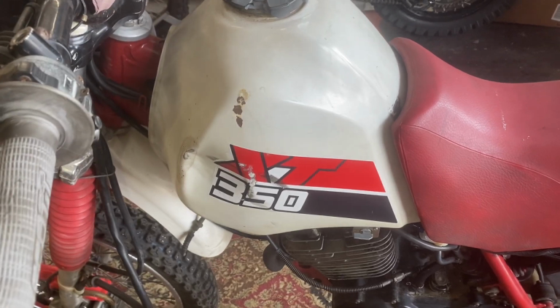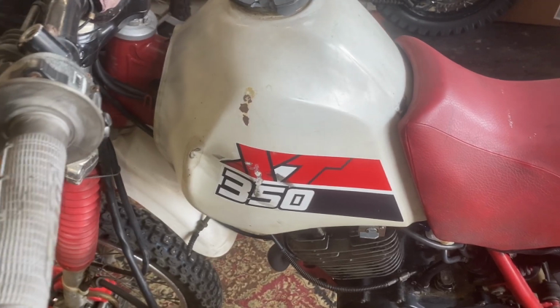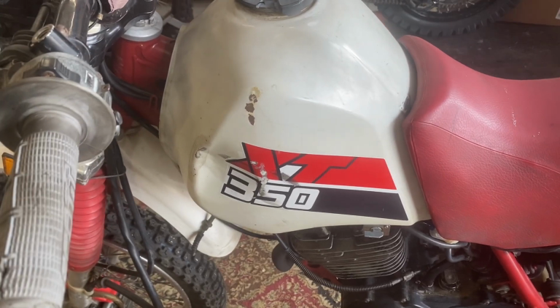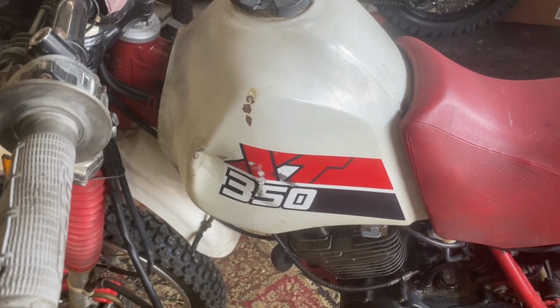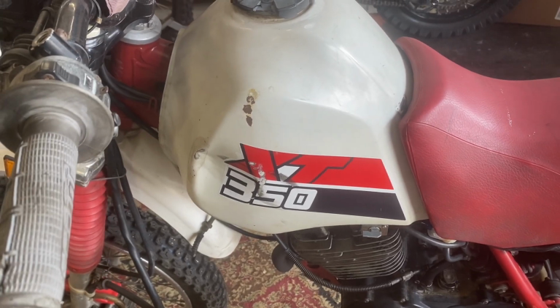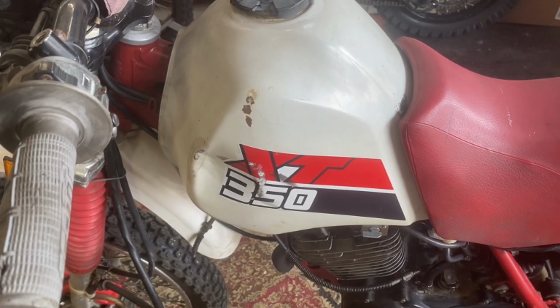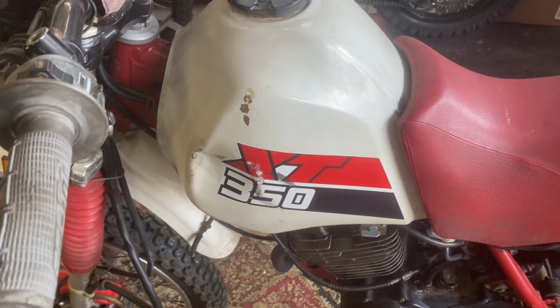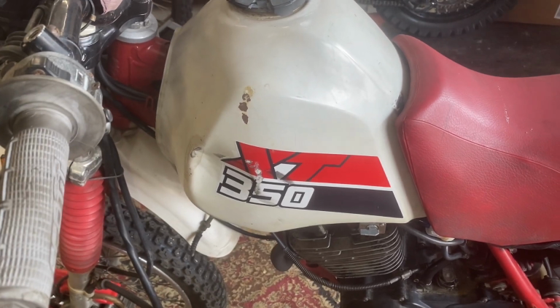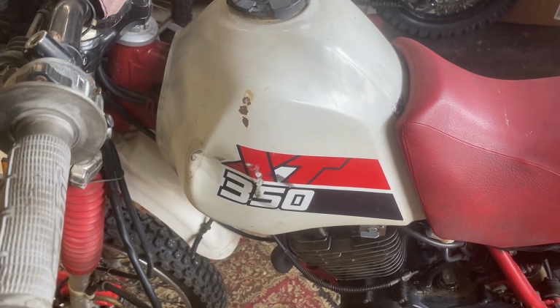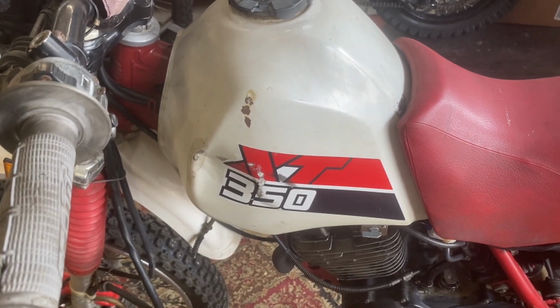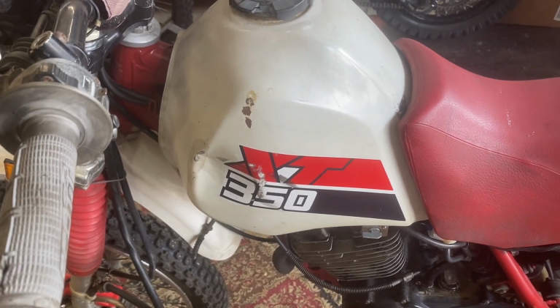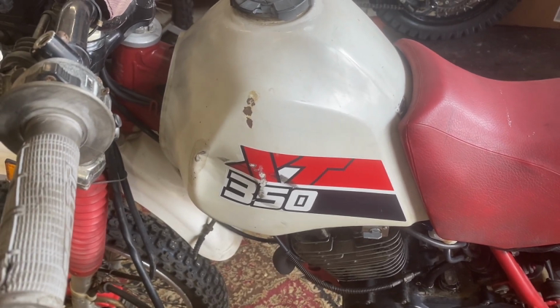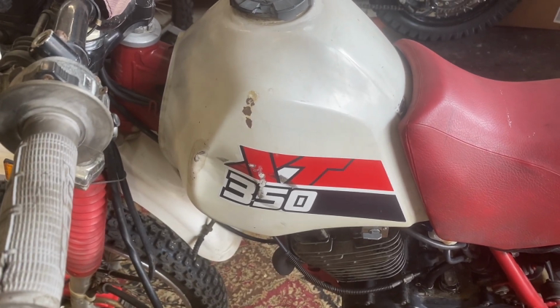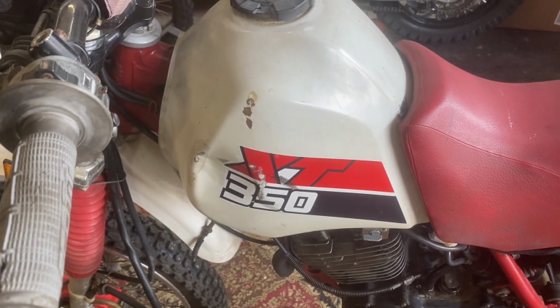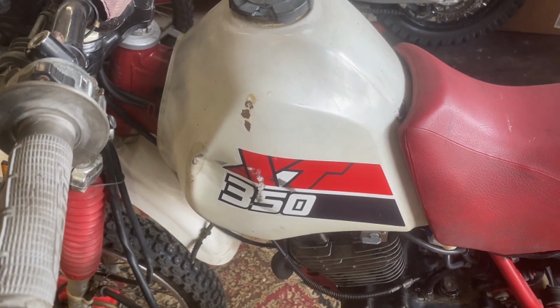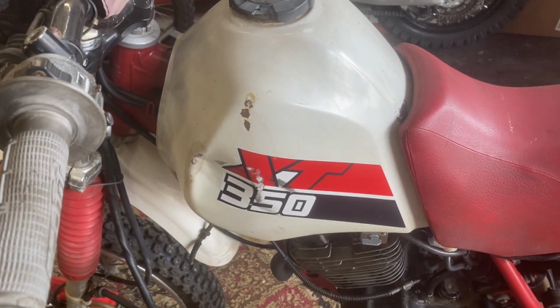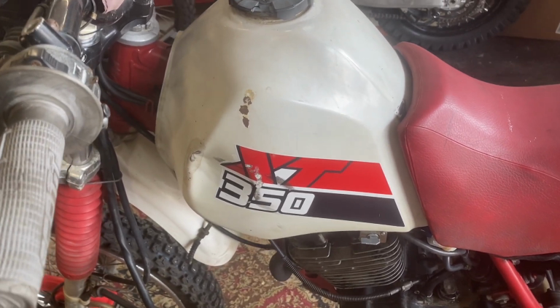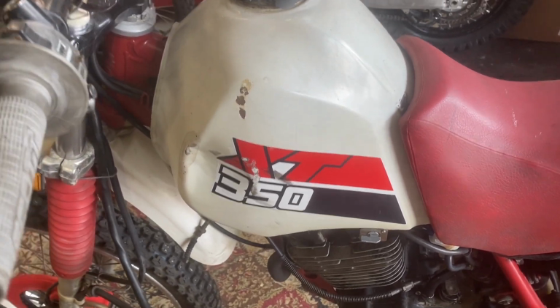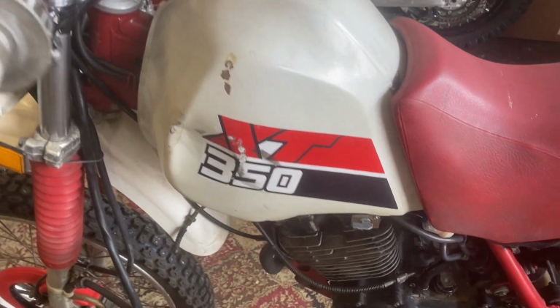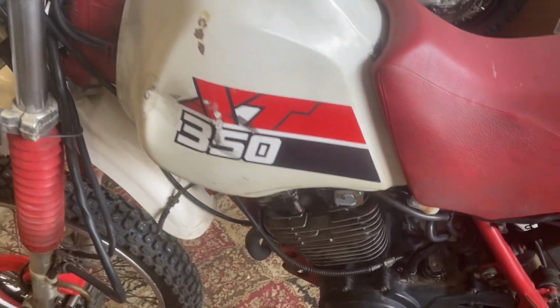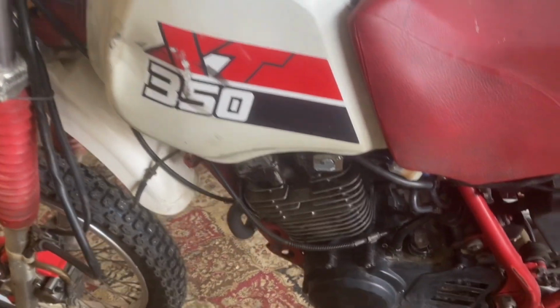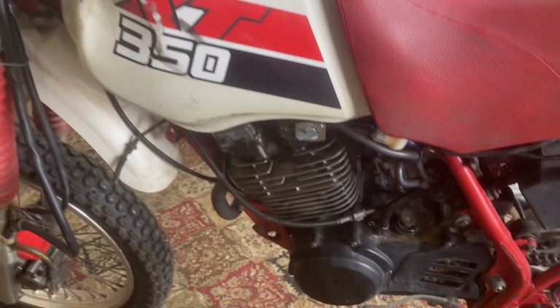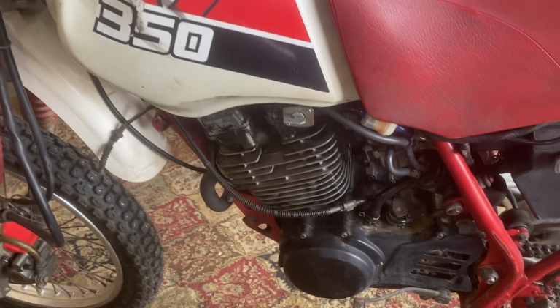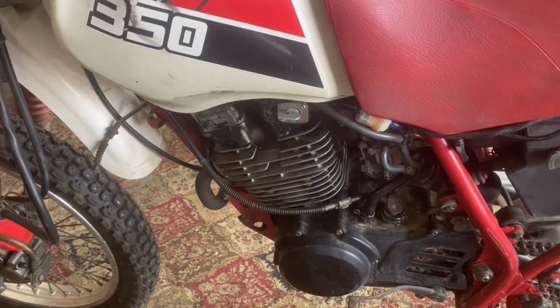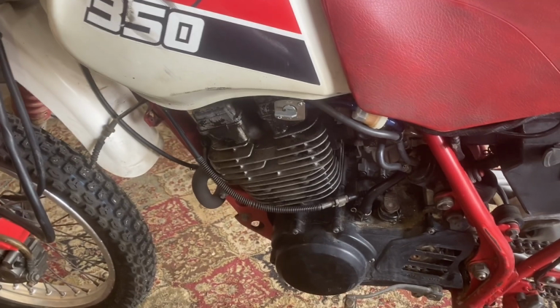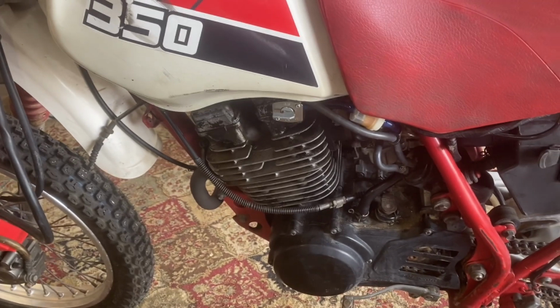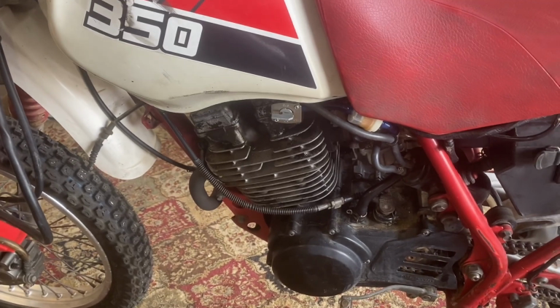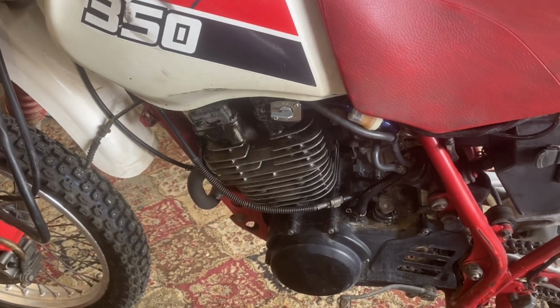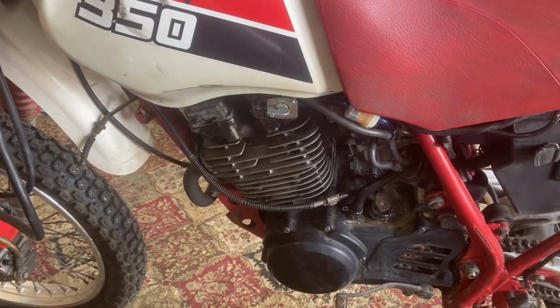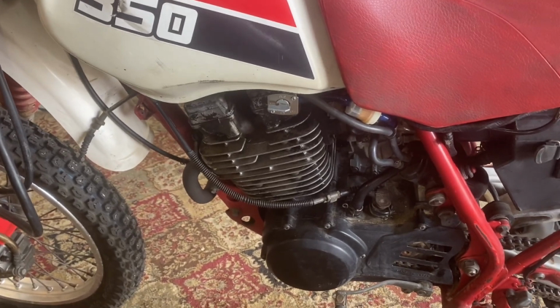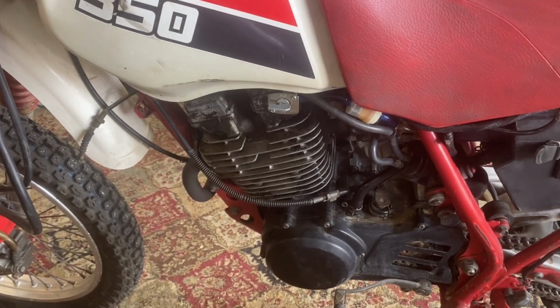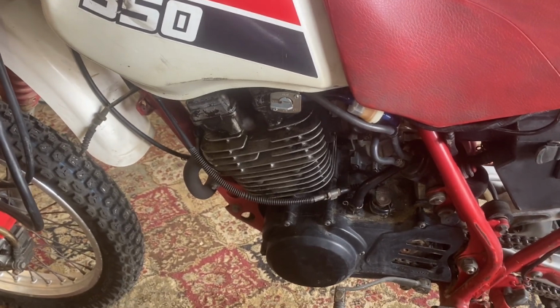Today in the shop, Yamaha XT350, and we're going to be taking the top end off of this thing.